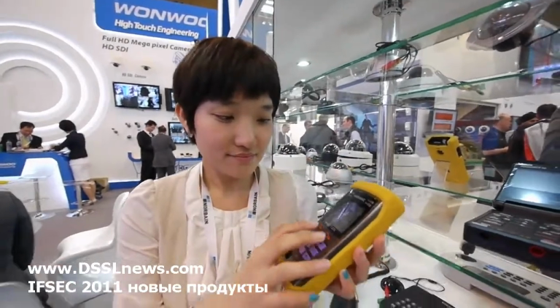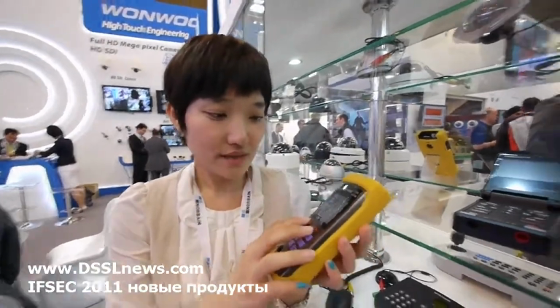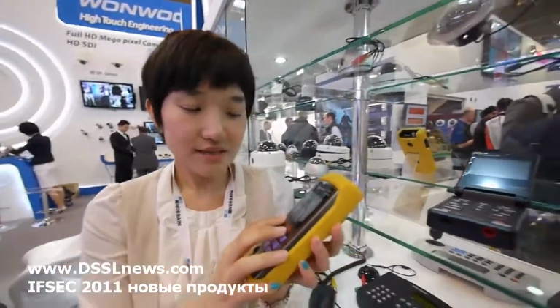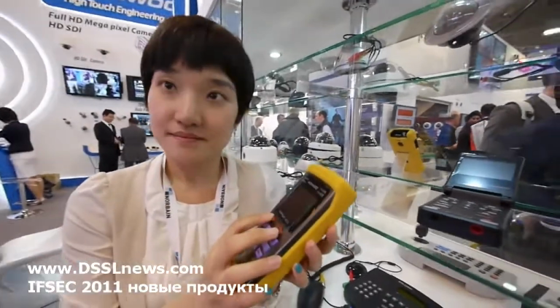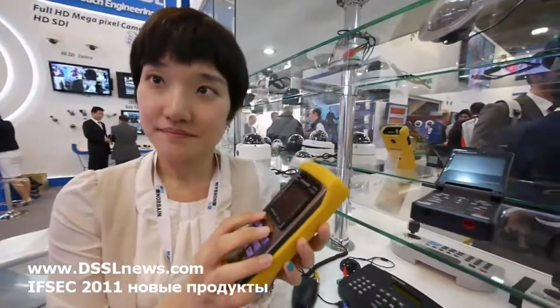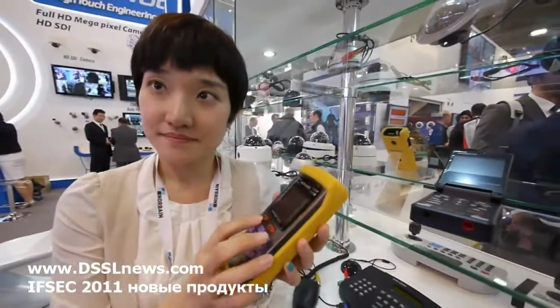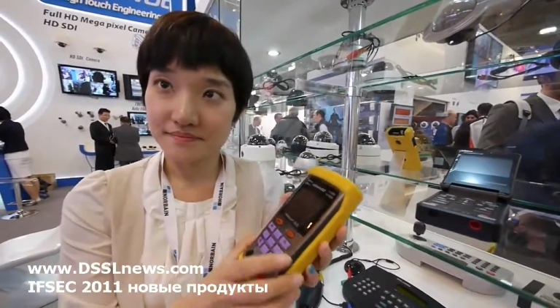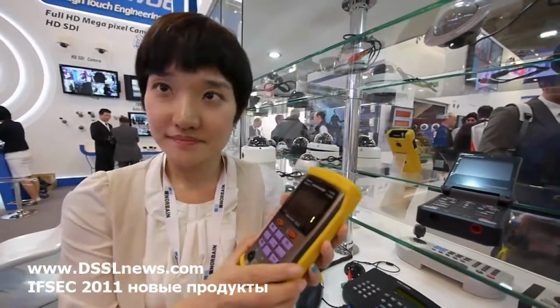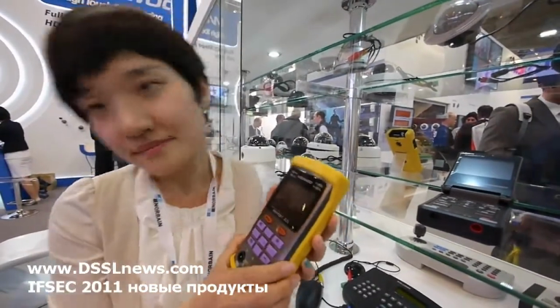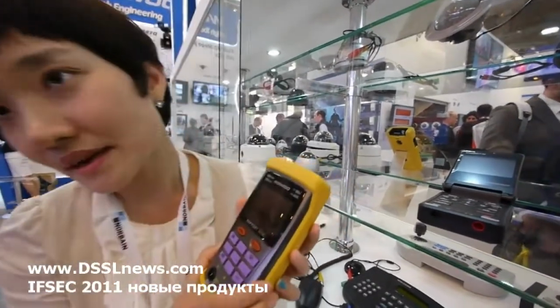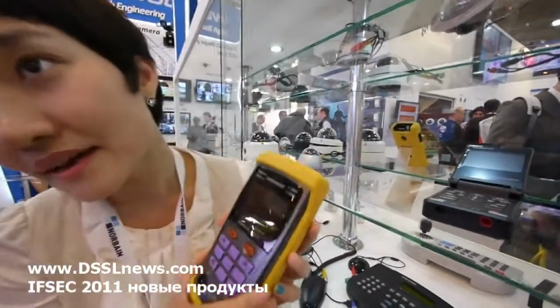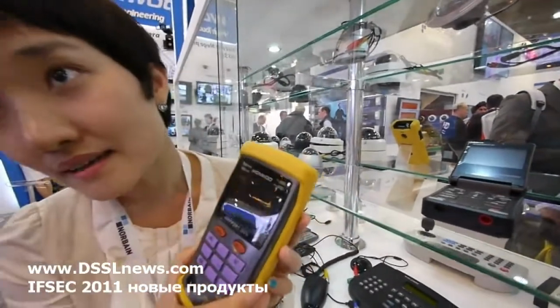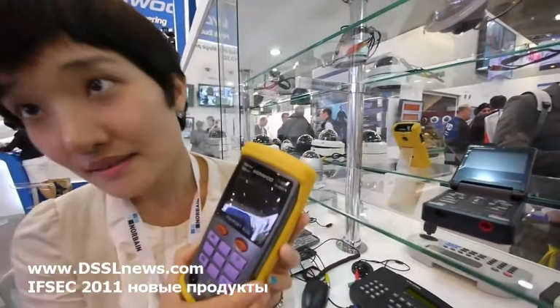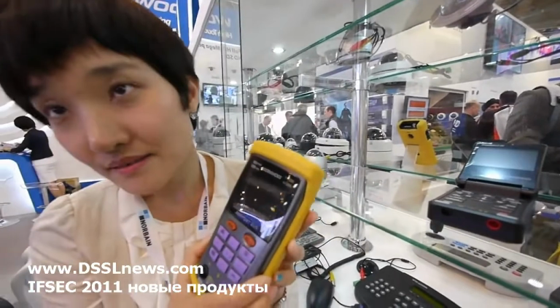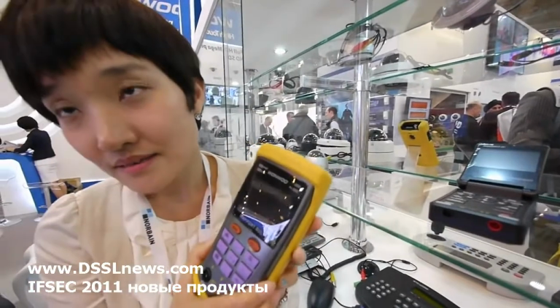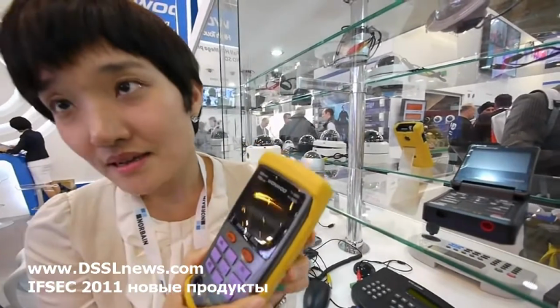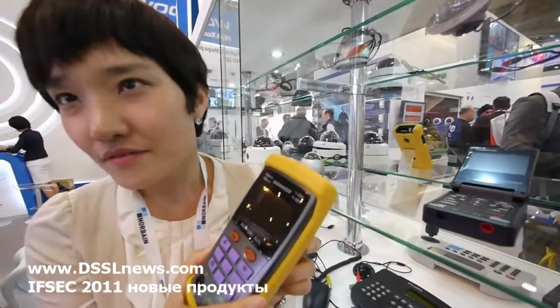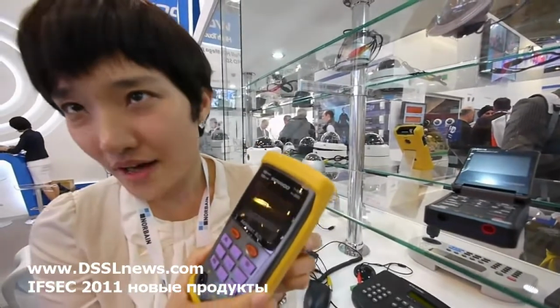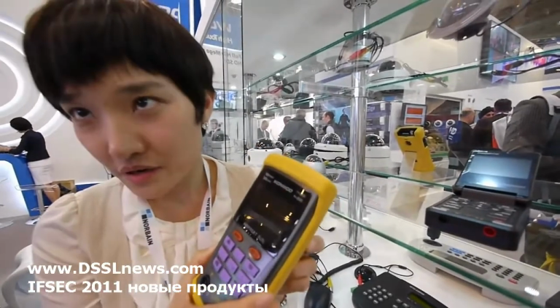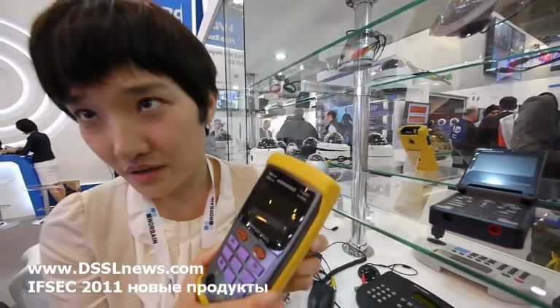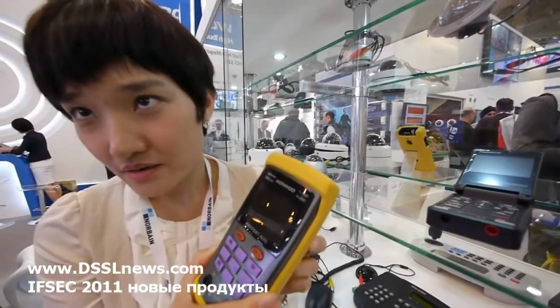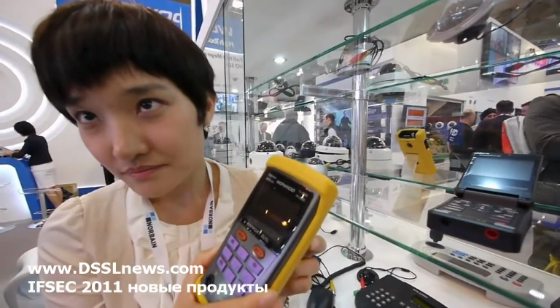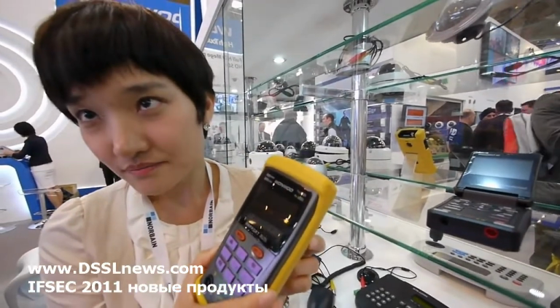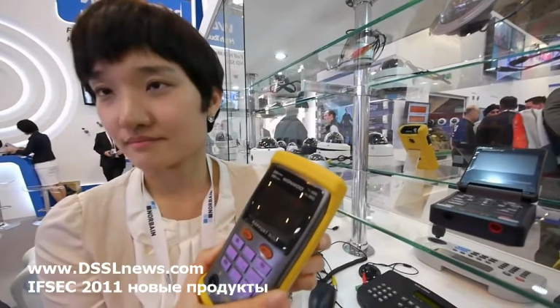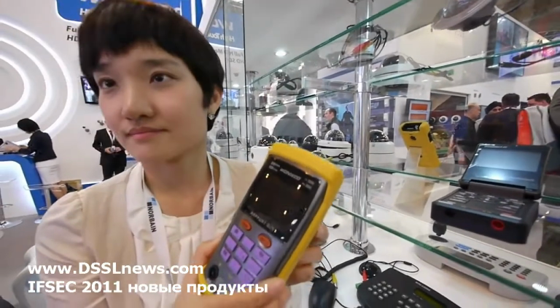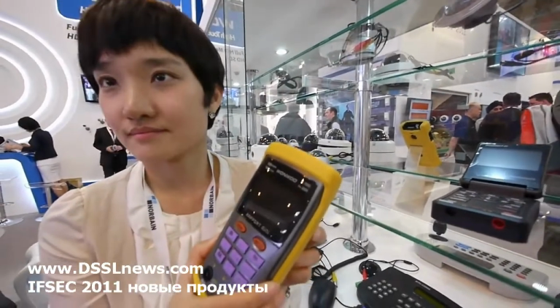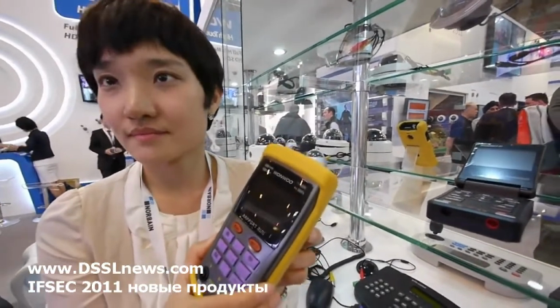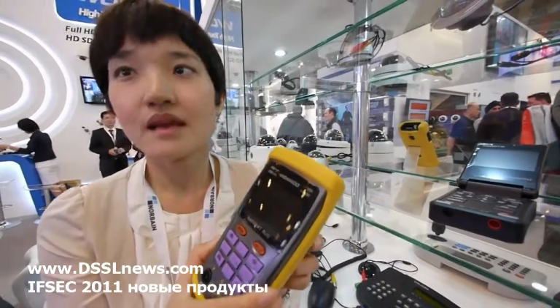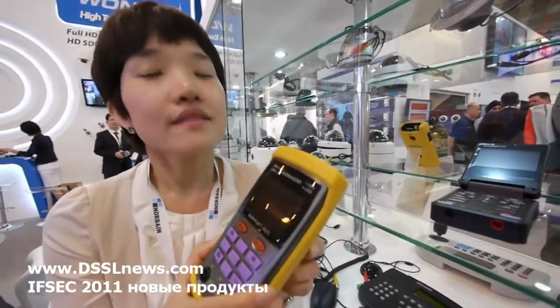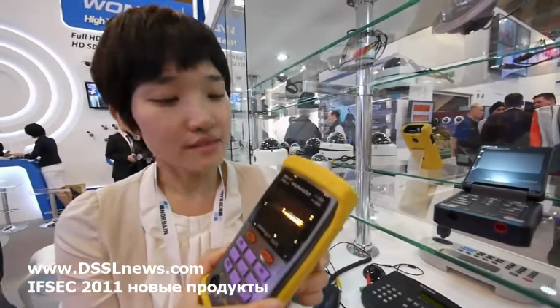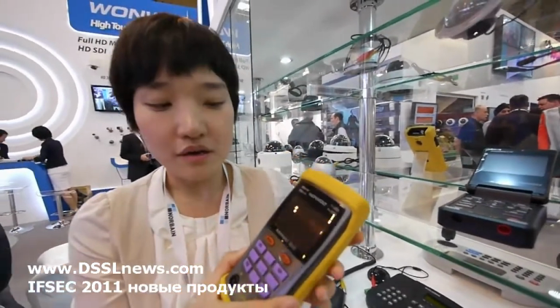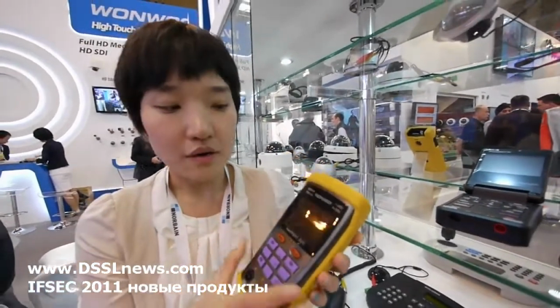Is there a fiber tester? Tester for fiber? Optical lens? No, no, no.